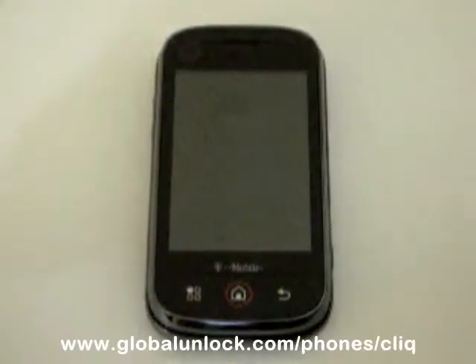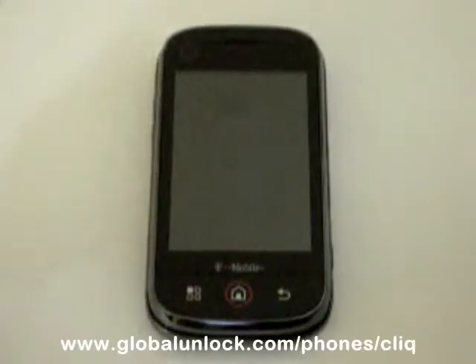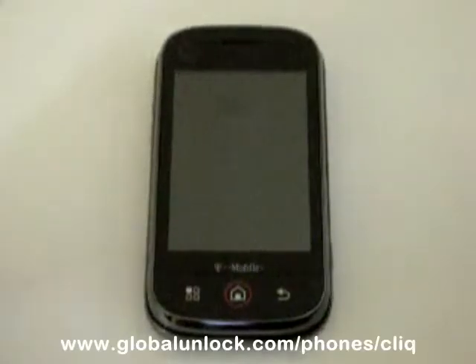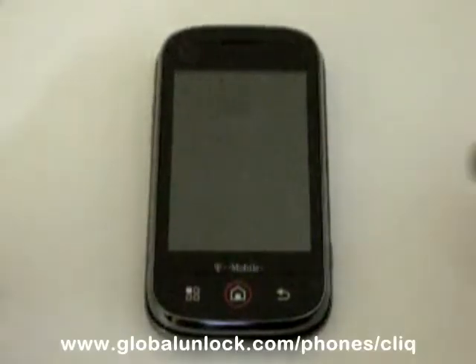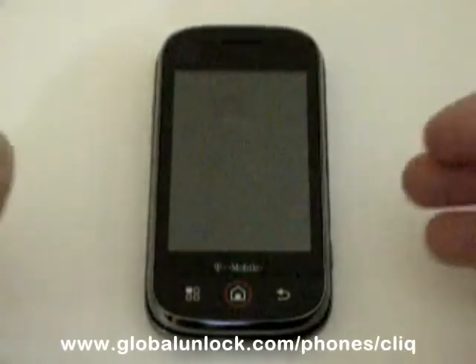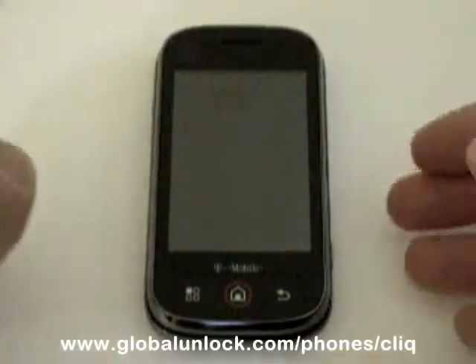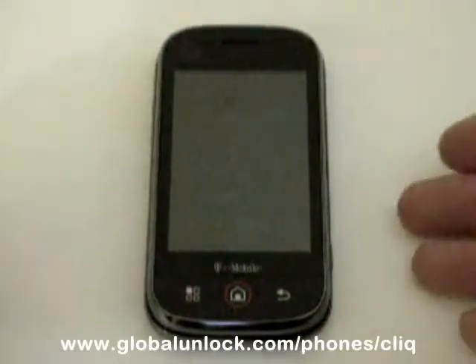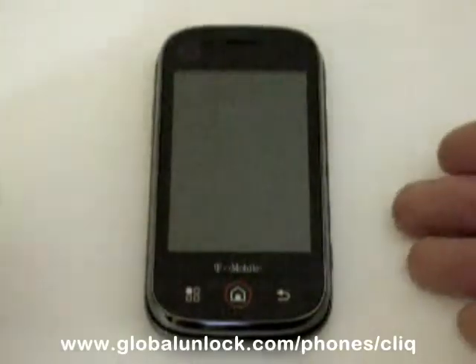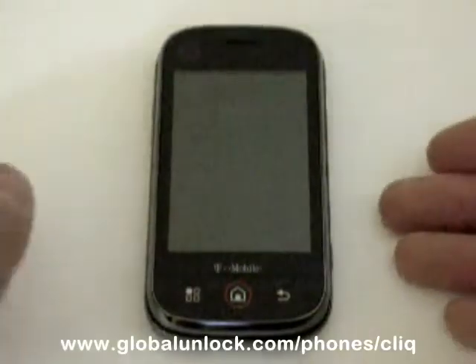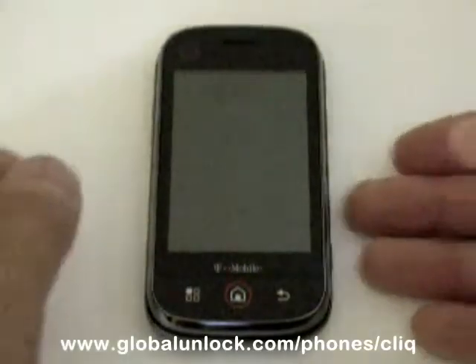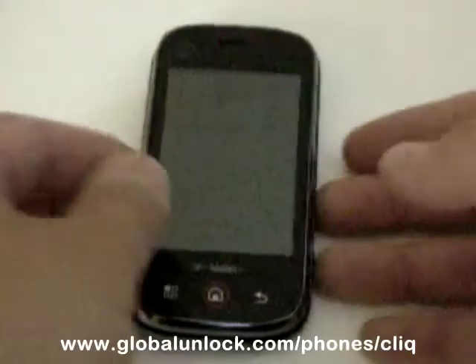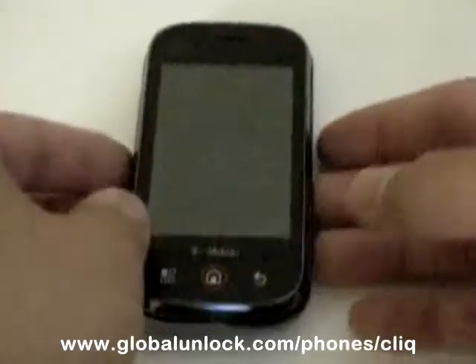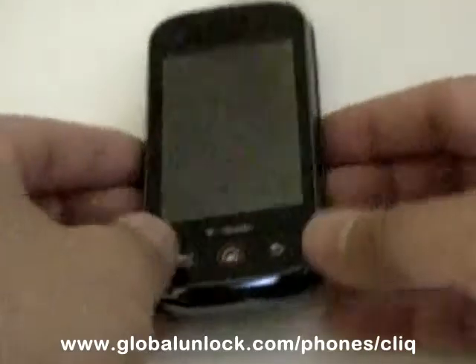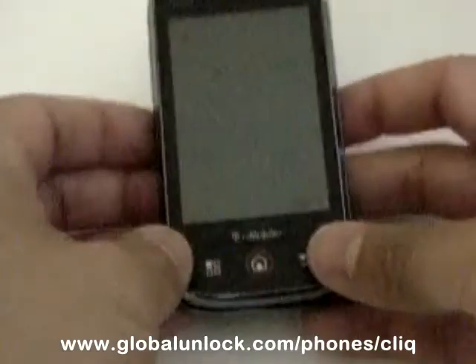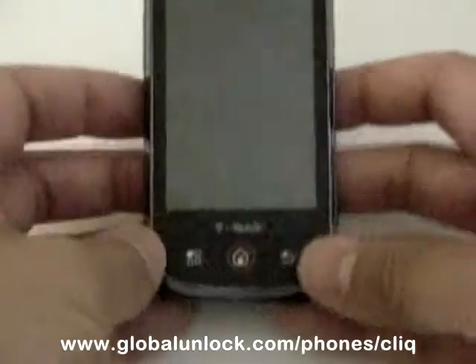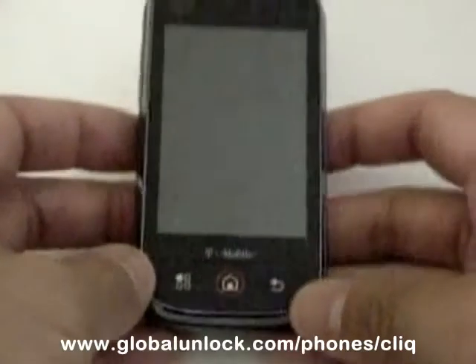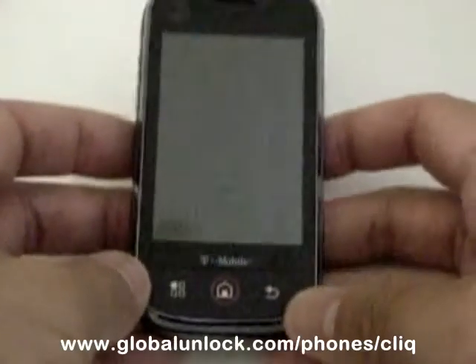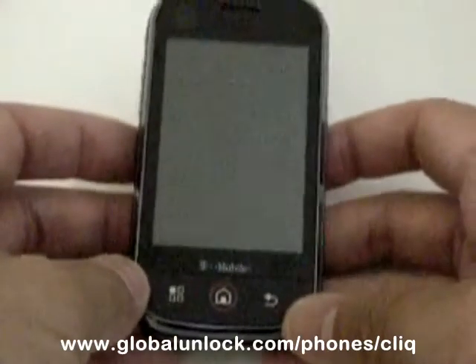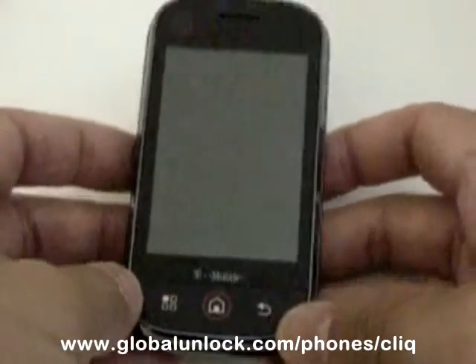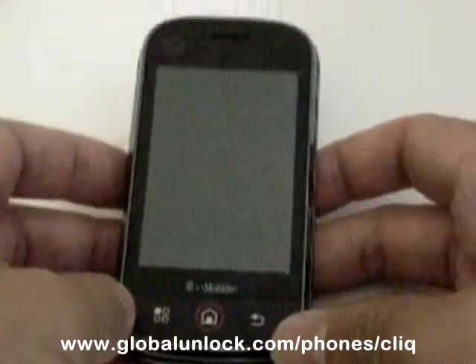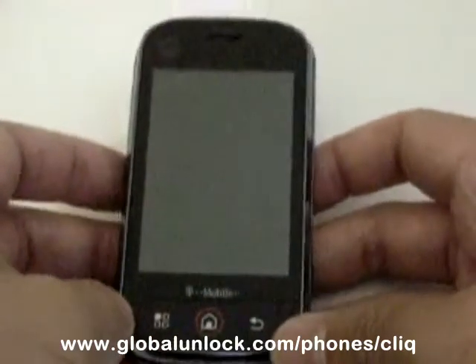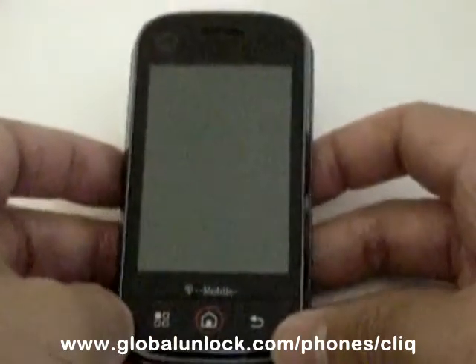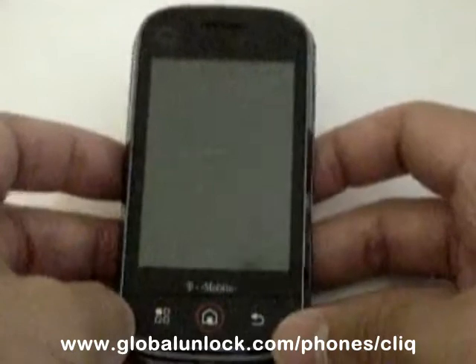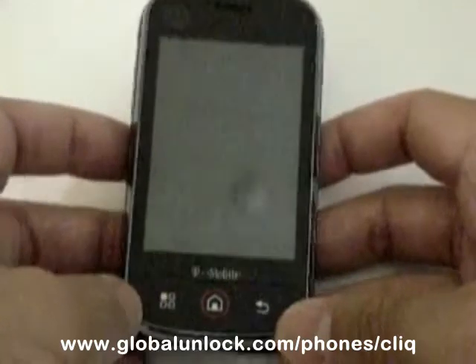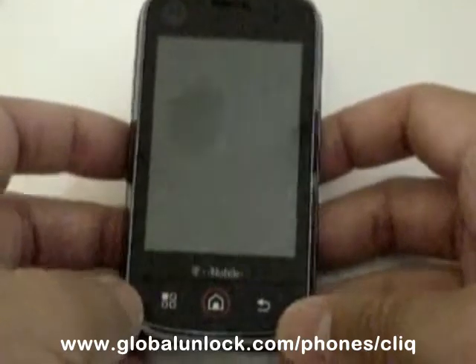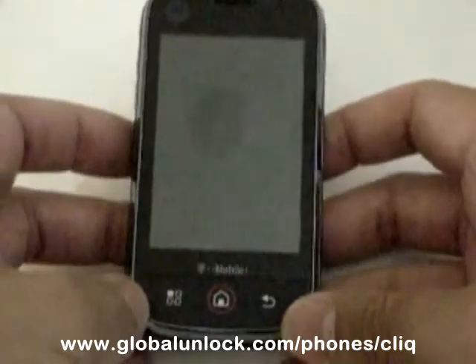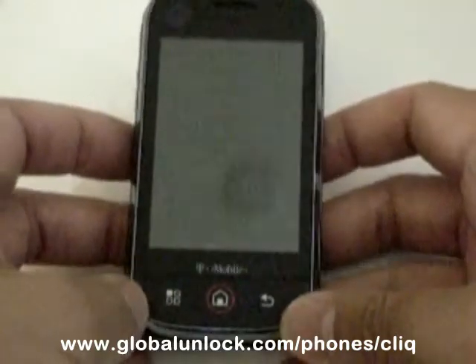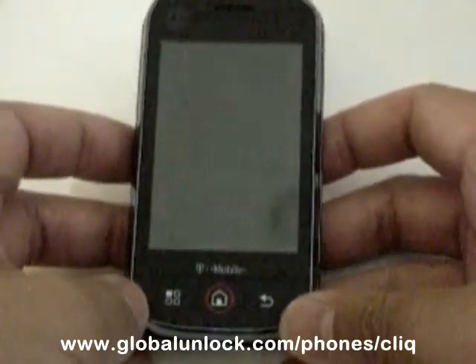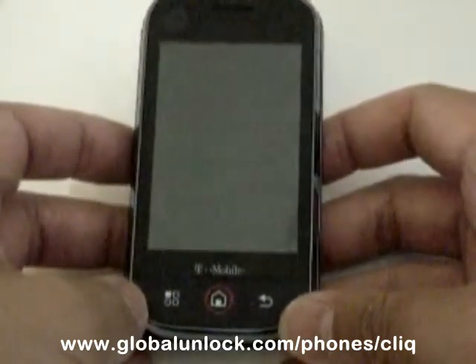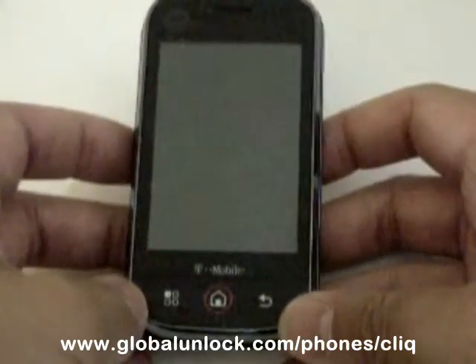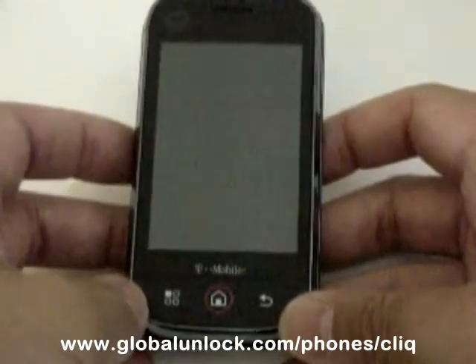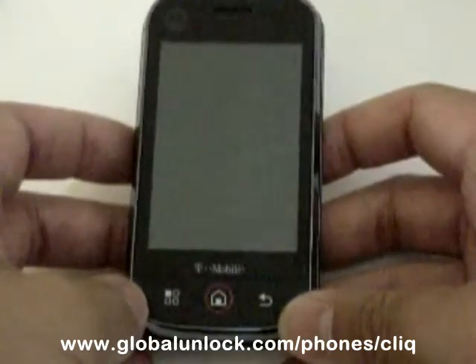This is the T-Mobile Motorola Qlik and in this video I'm going to show you how to subsidy unlock the device.